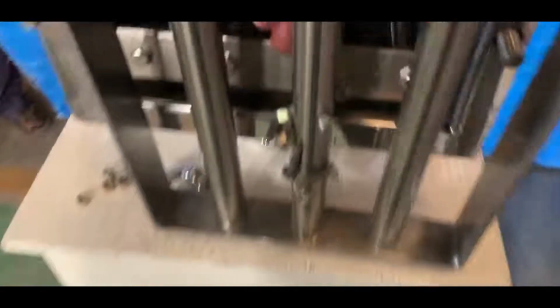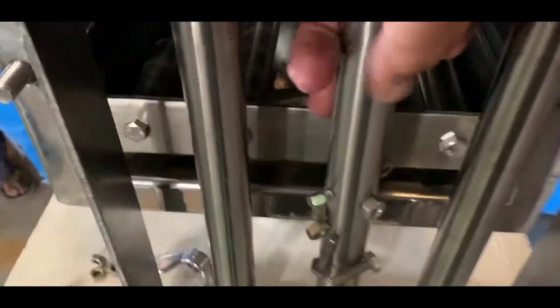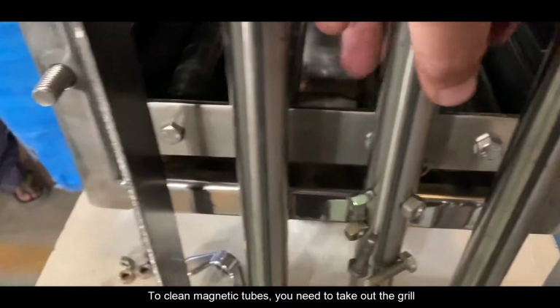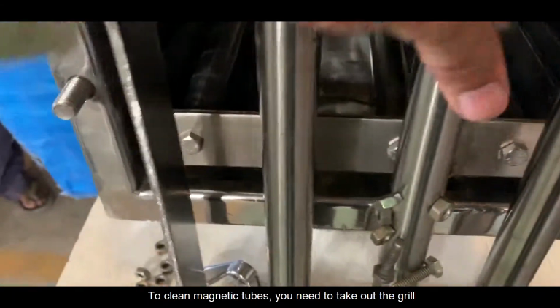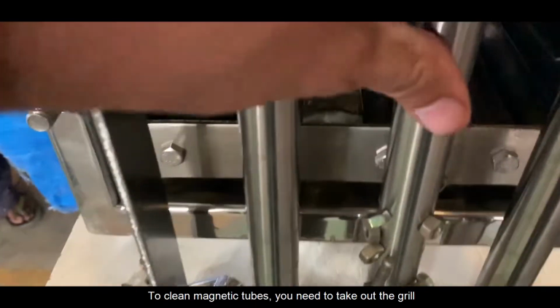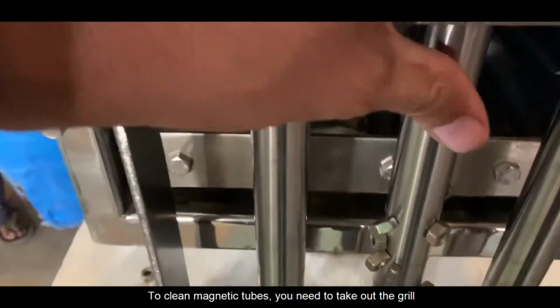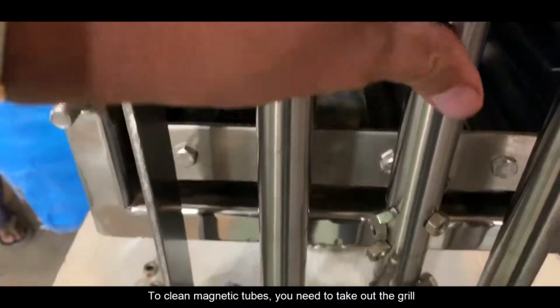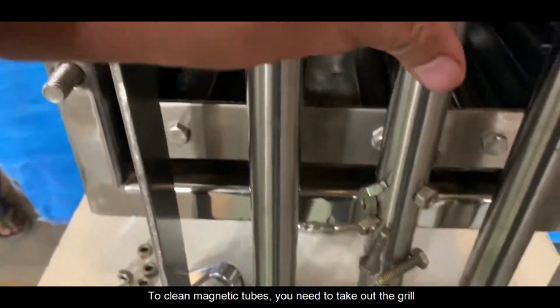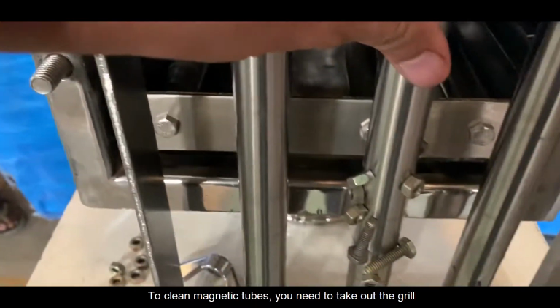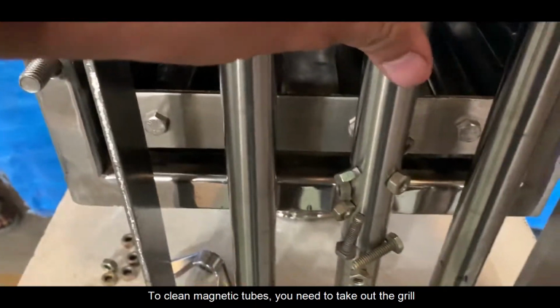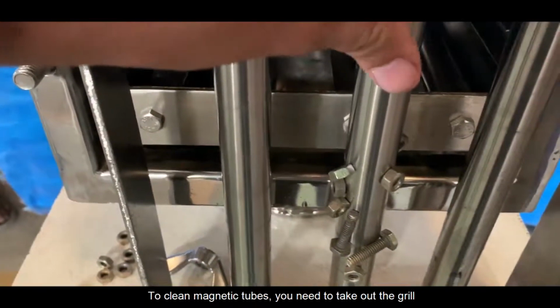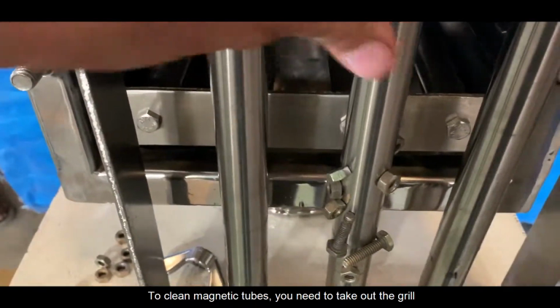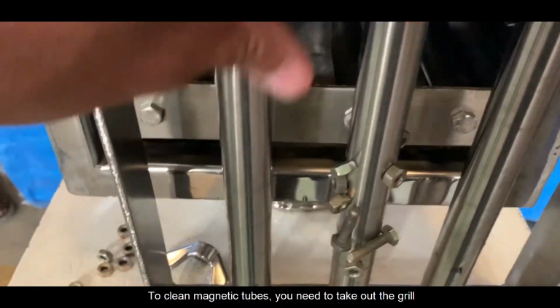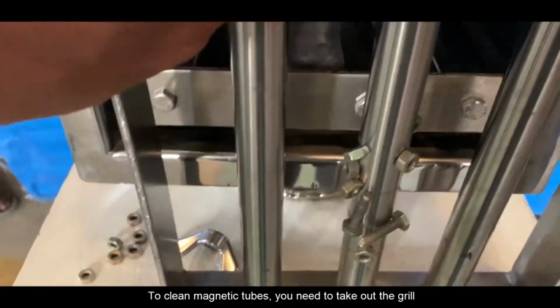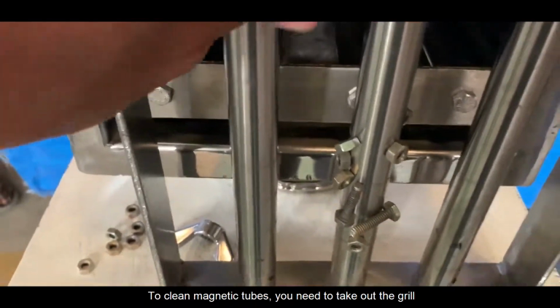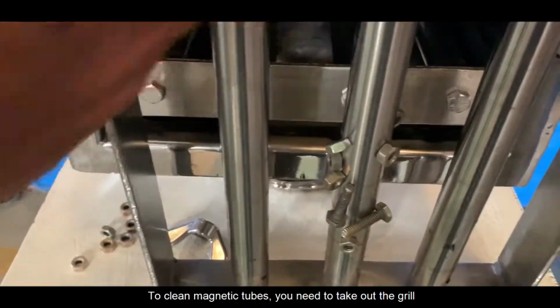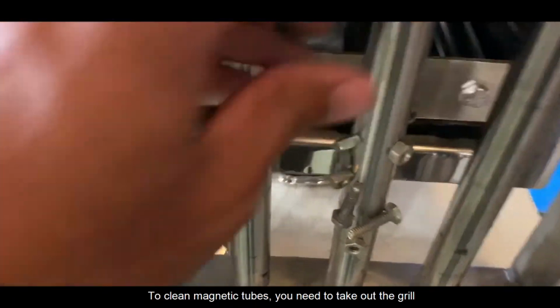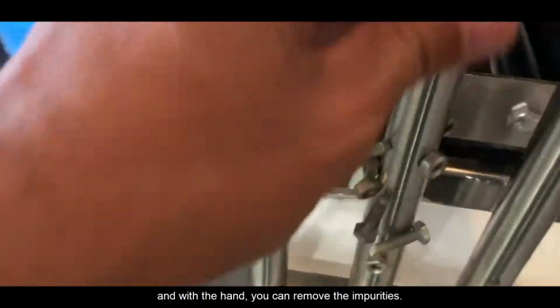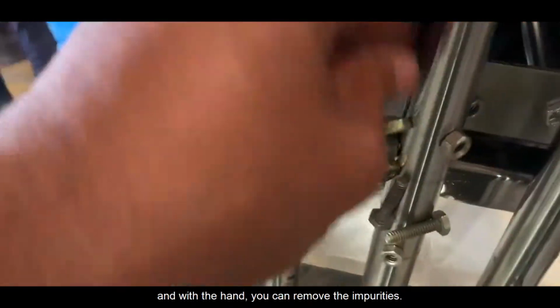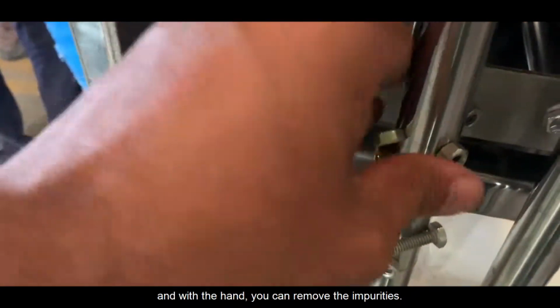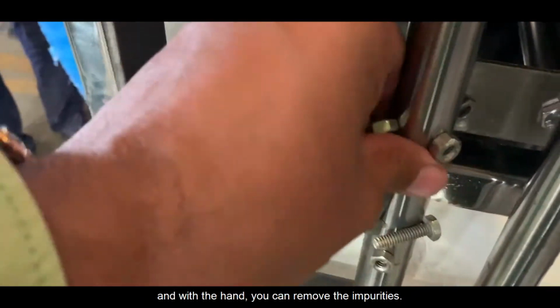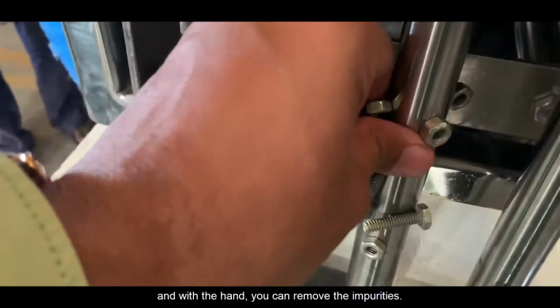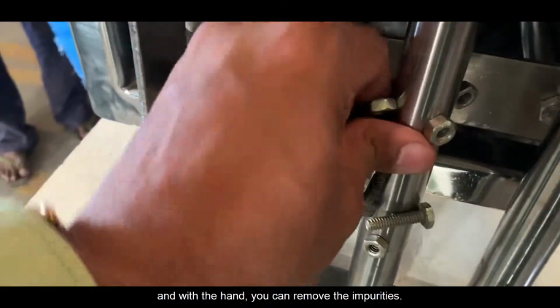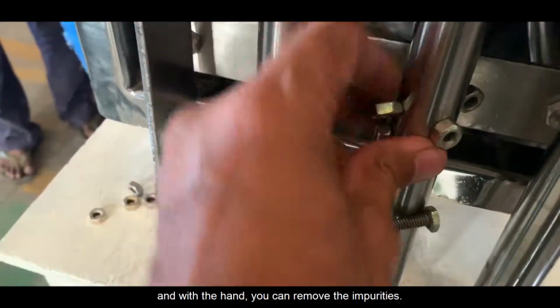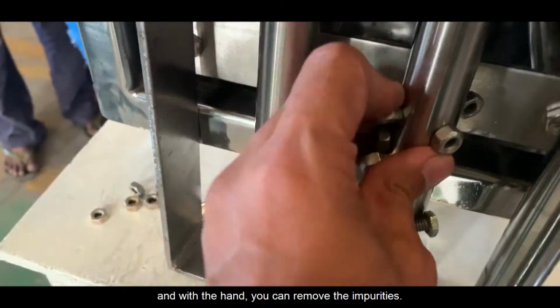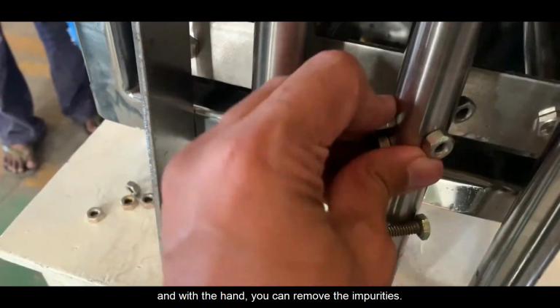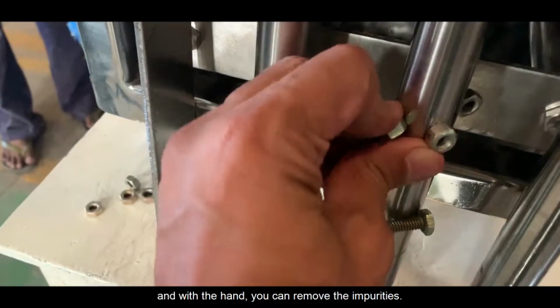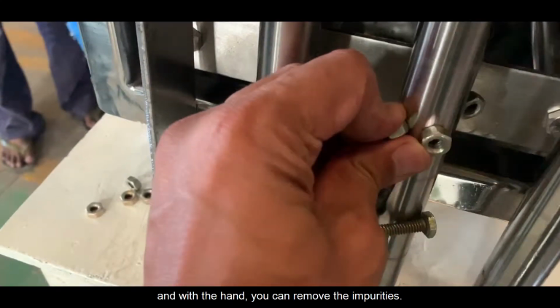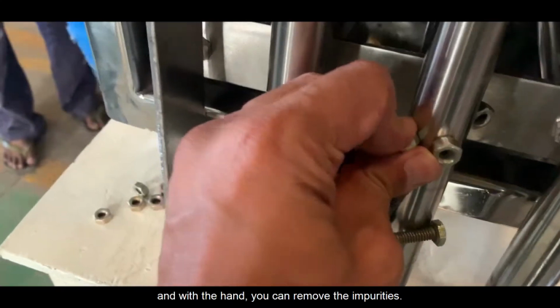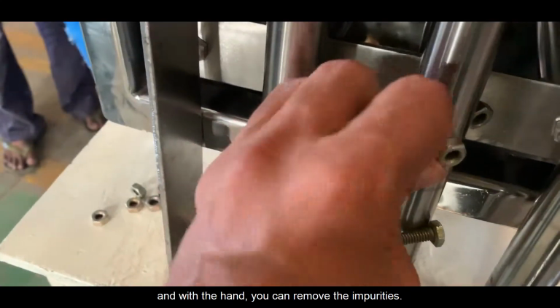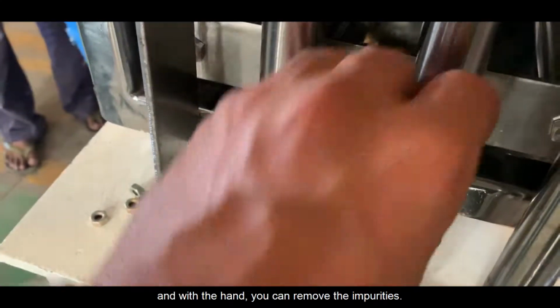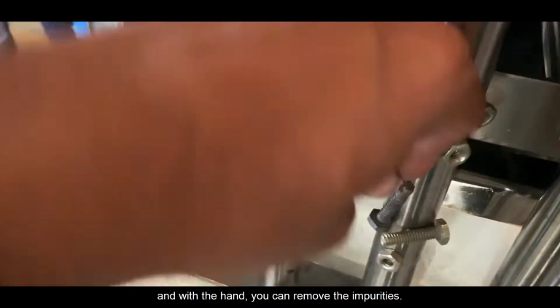To clean the magnetic tubes, you need to take out the grill and by hand you can remove the impurities.